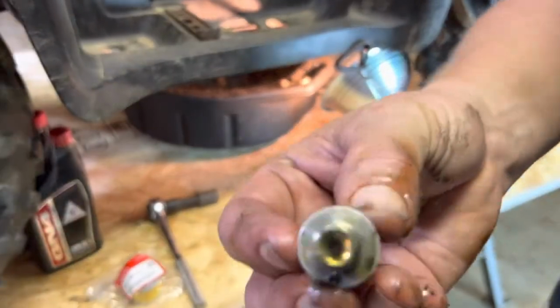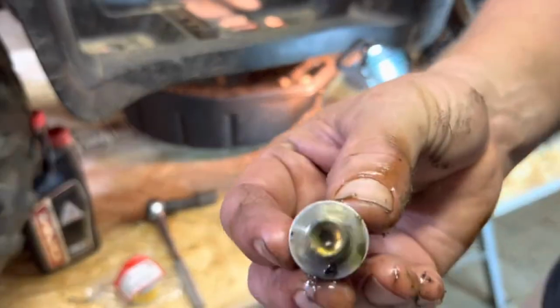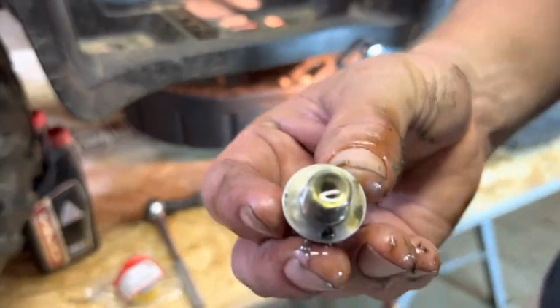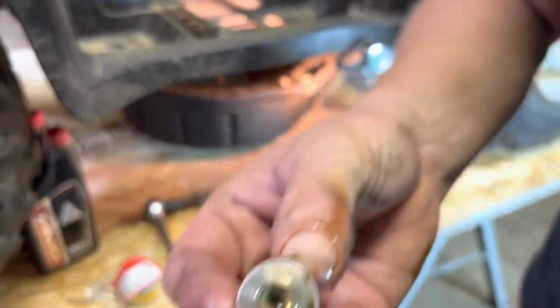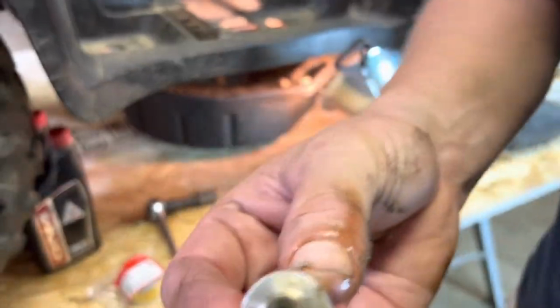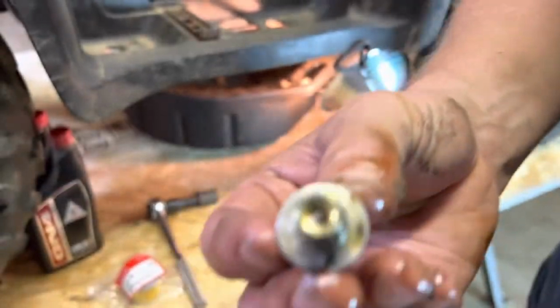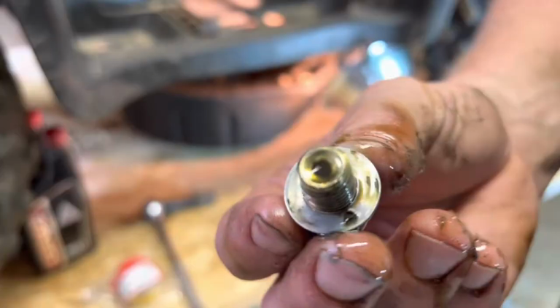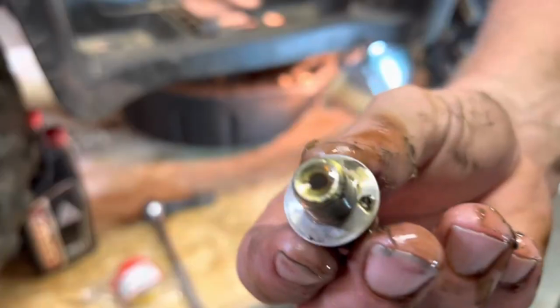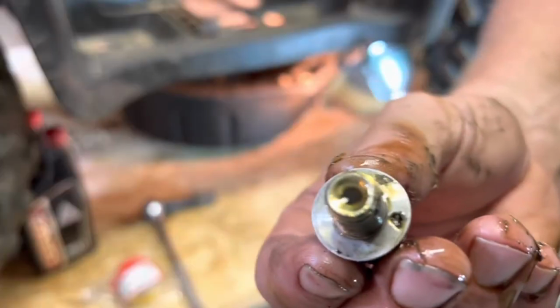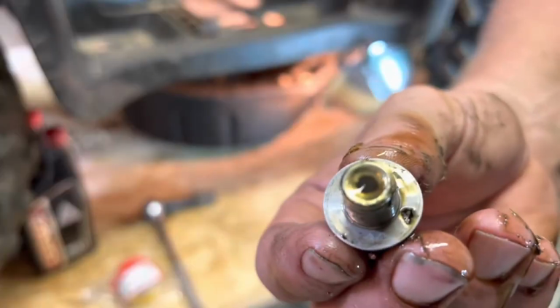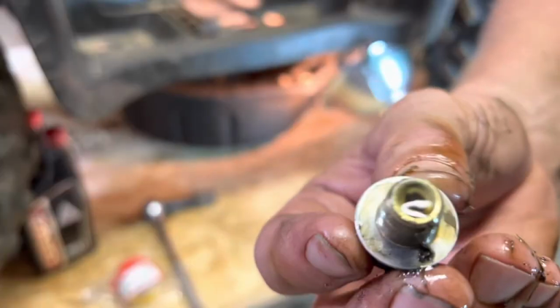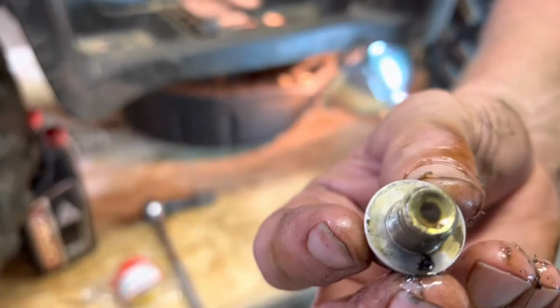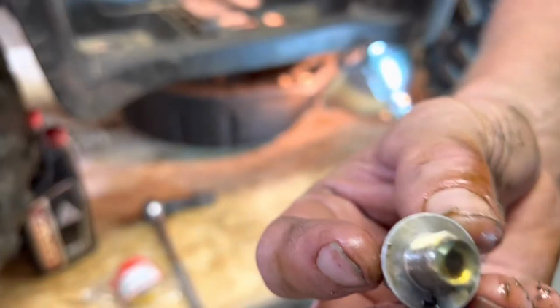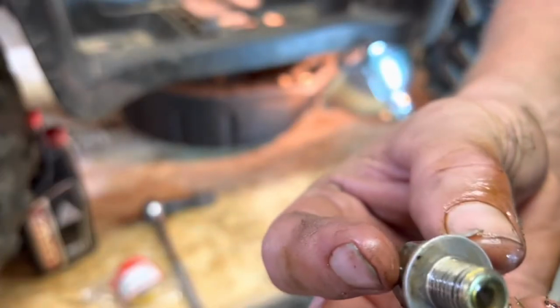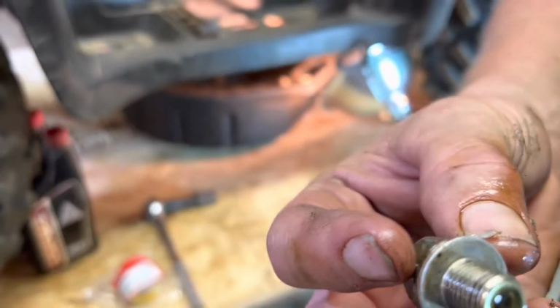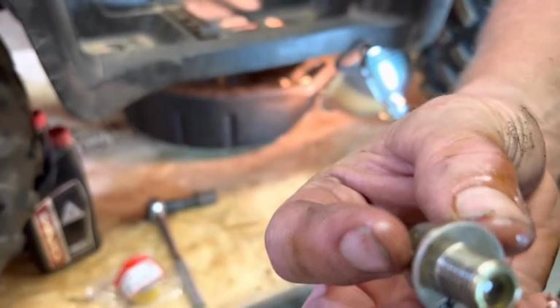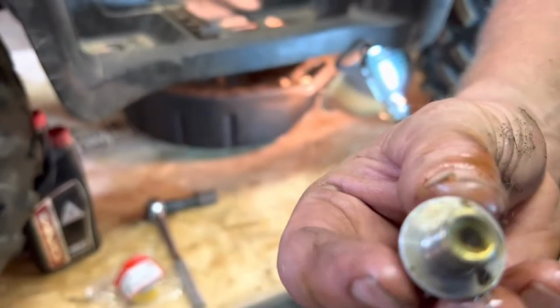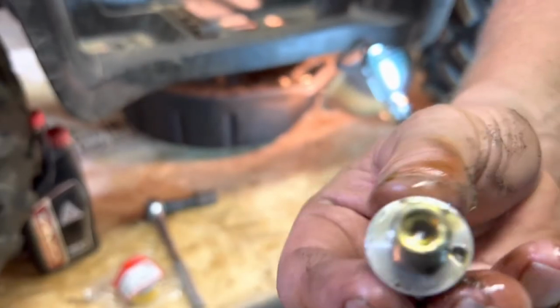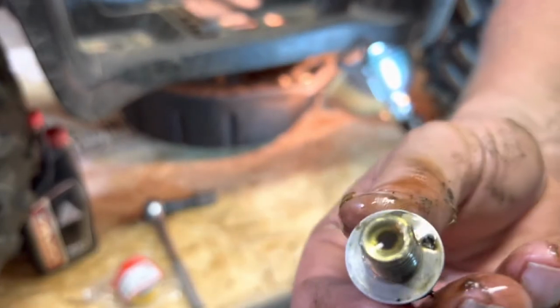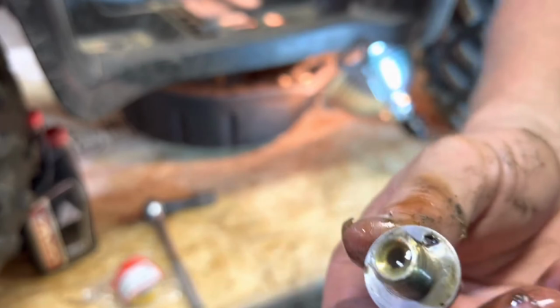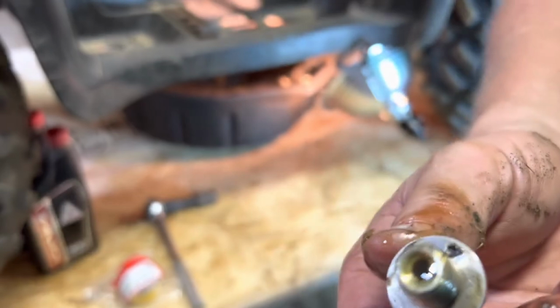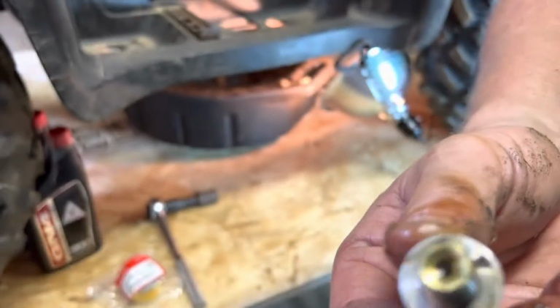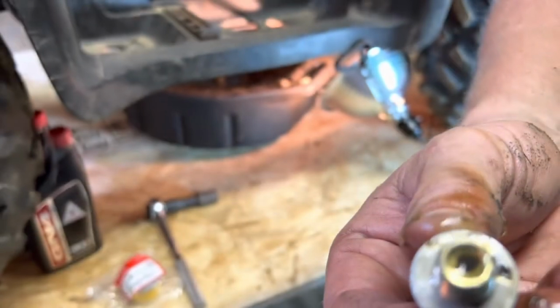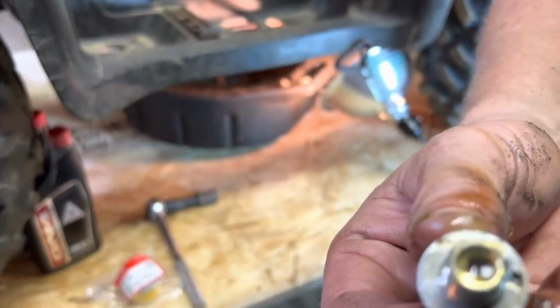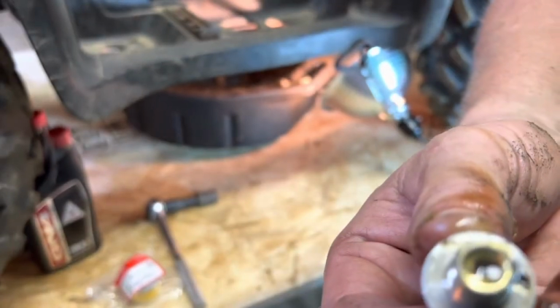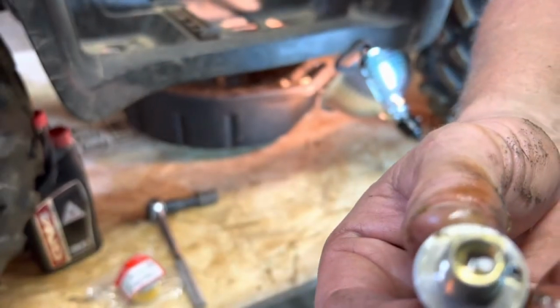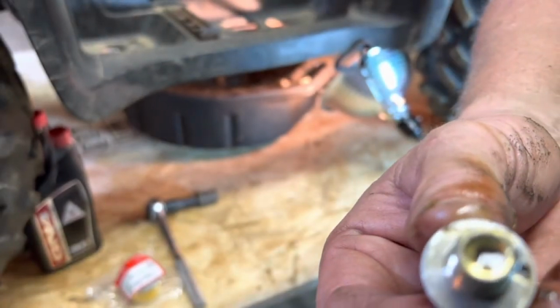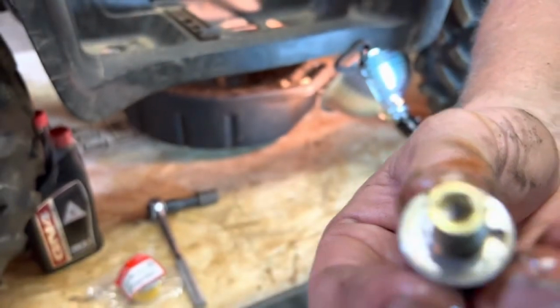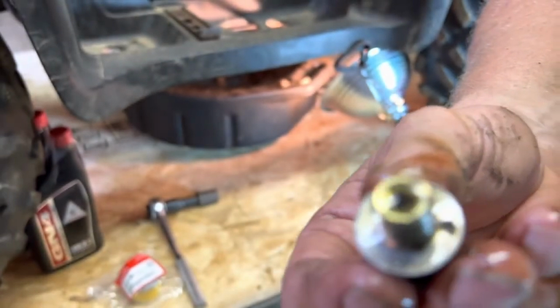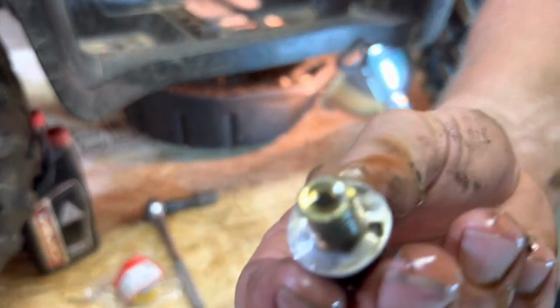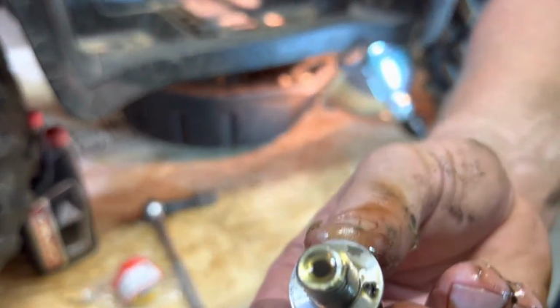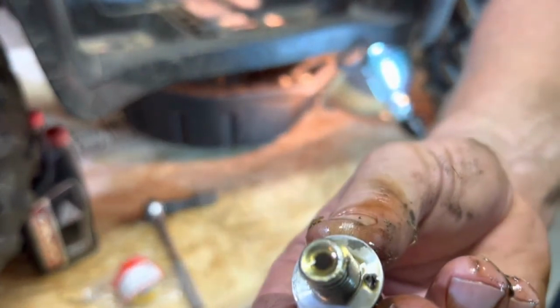Inspect your drain plug. If you got a magnetic one, check for any metal or anything. This one is magnetic and it looks great.